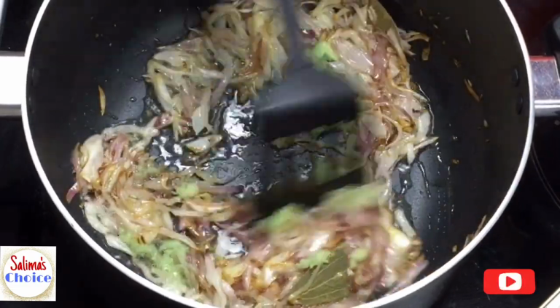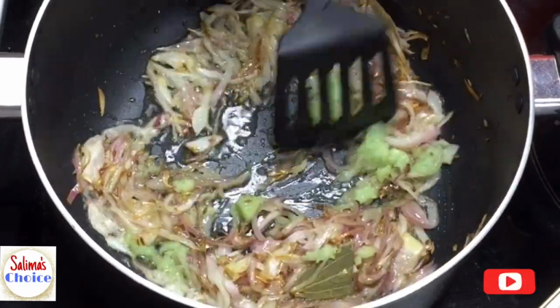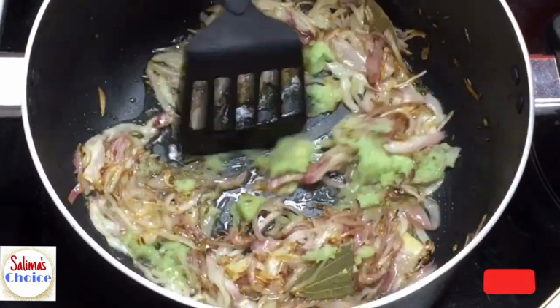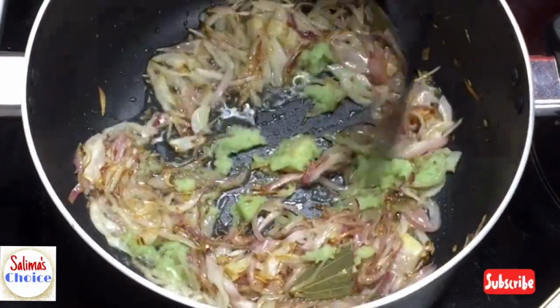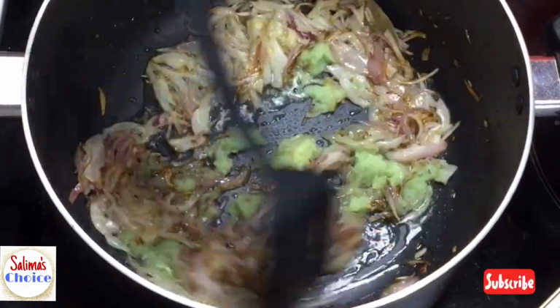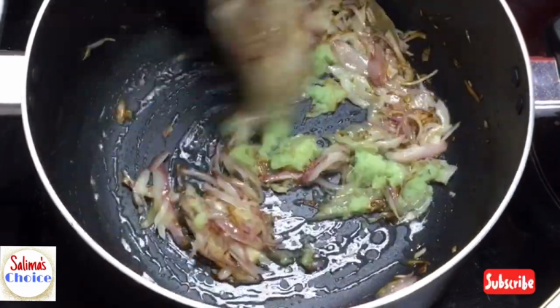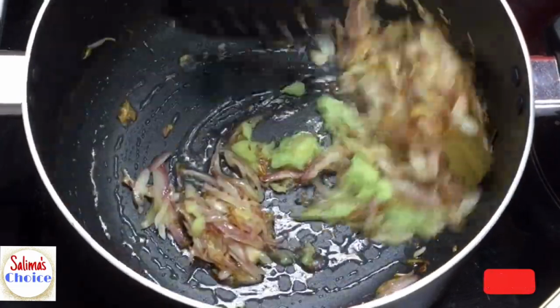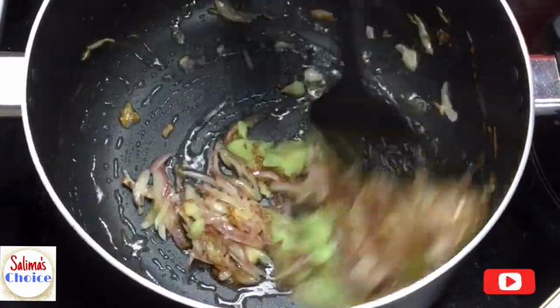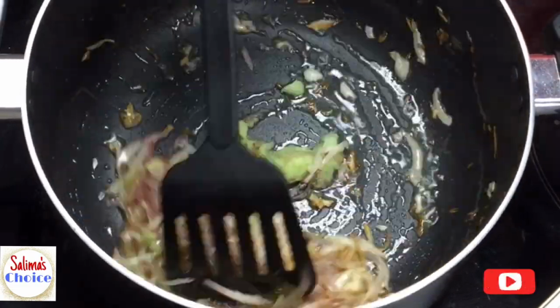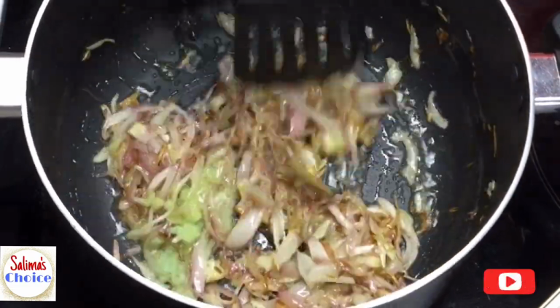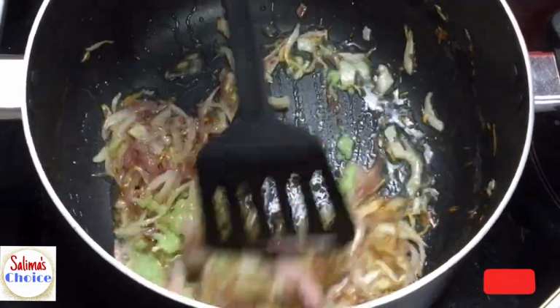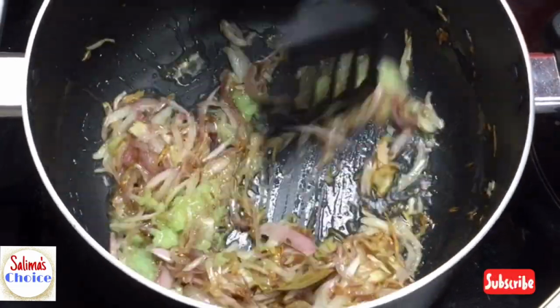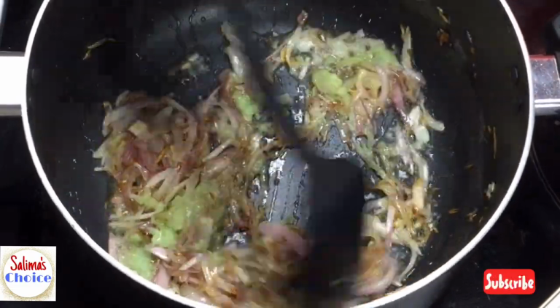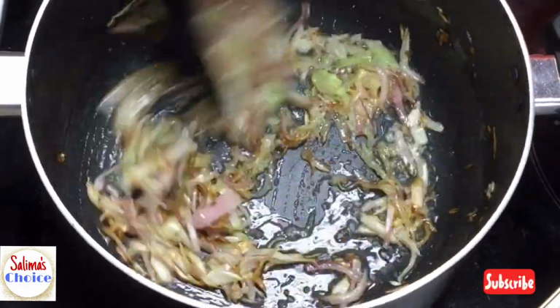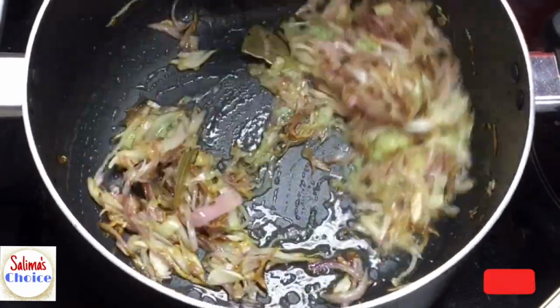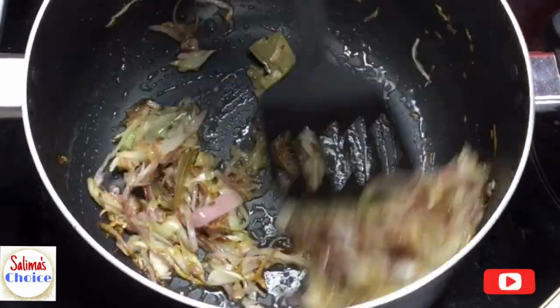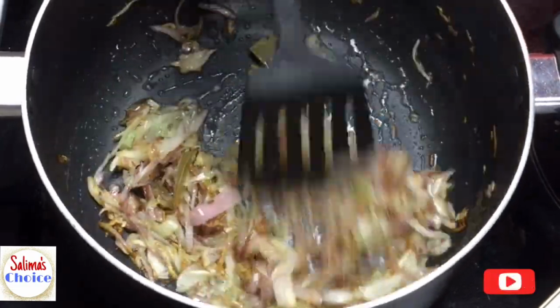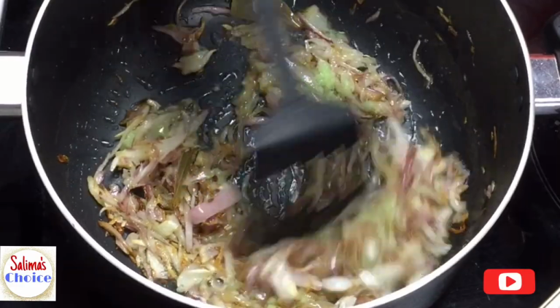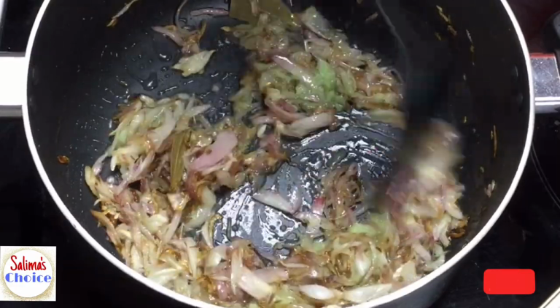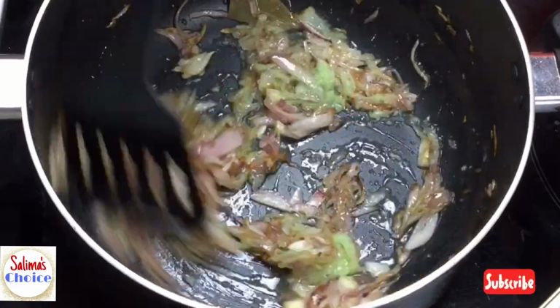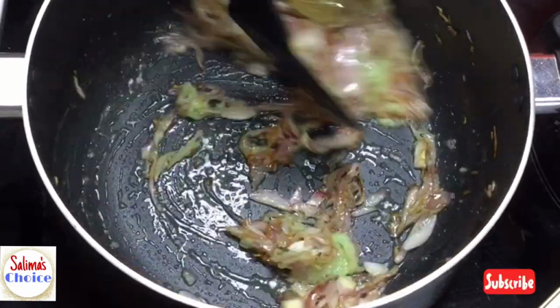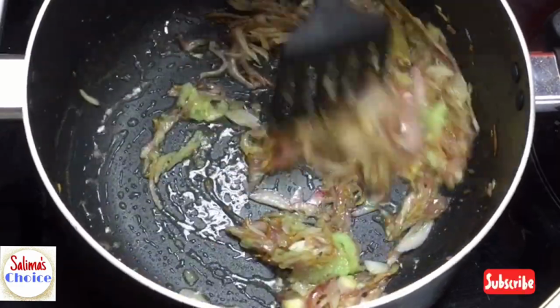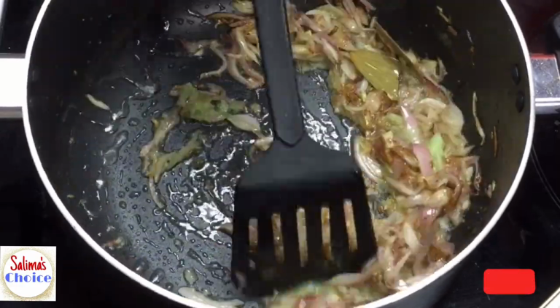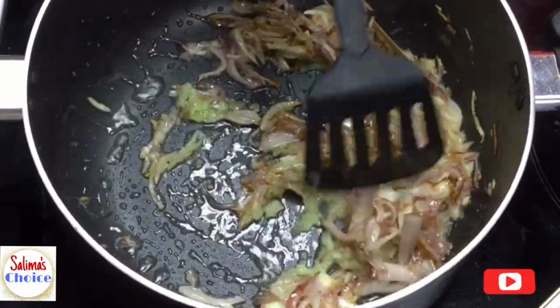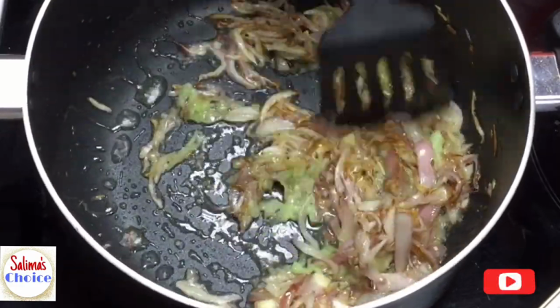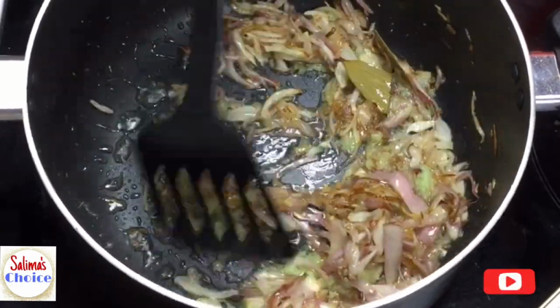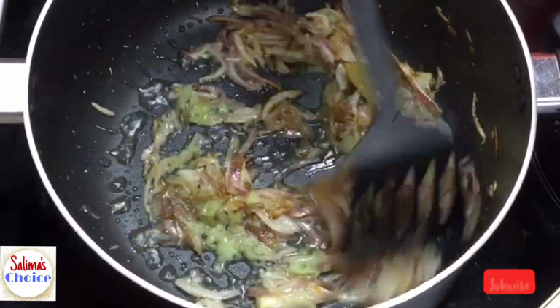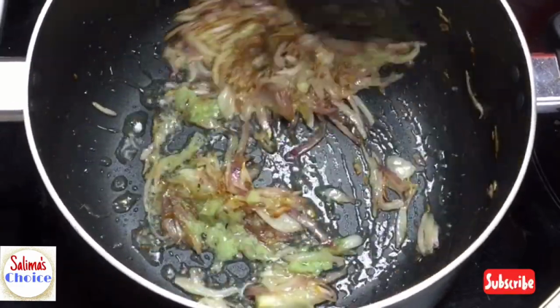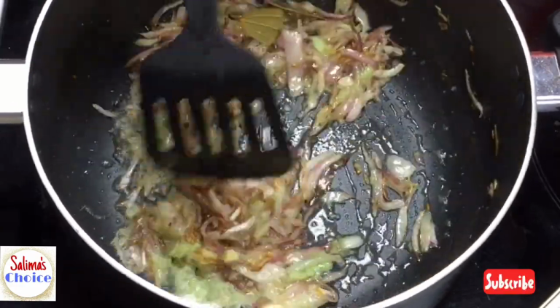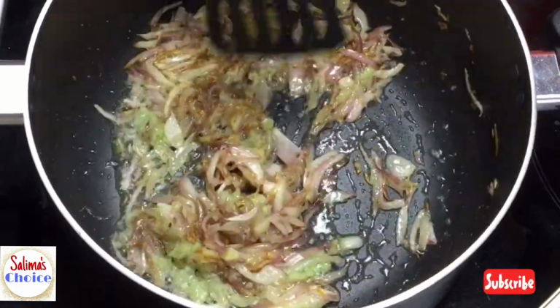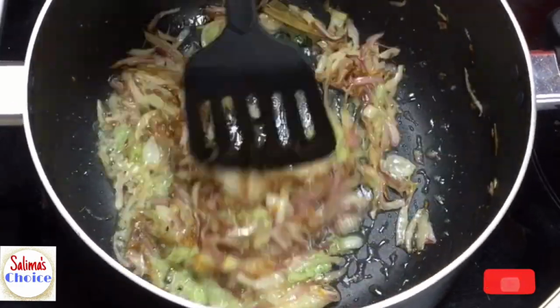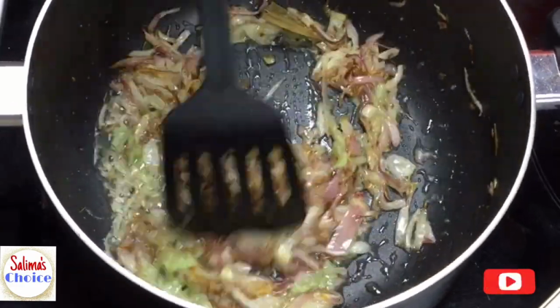Now I will make a mix of seafood — a combination of 3 different types.